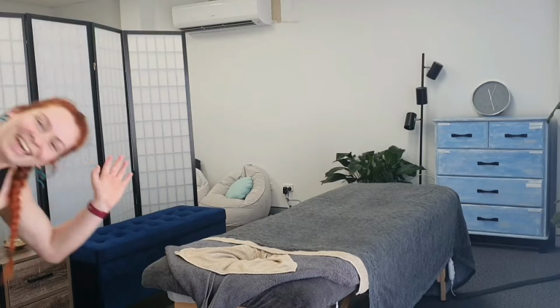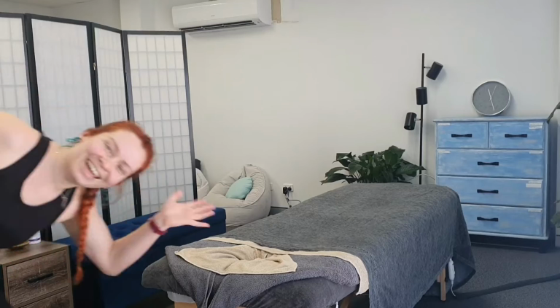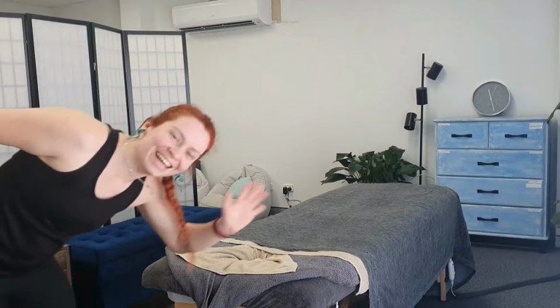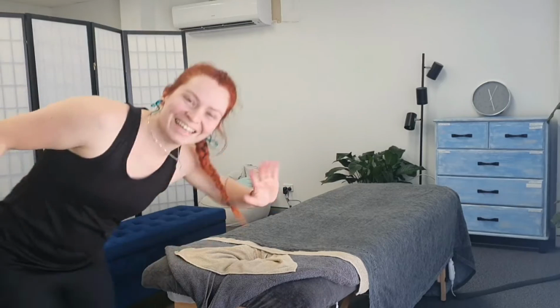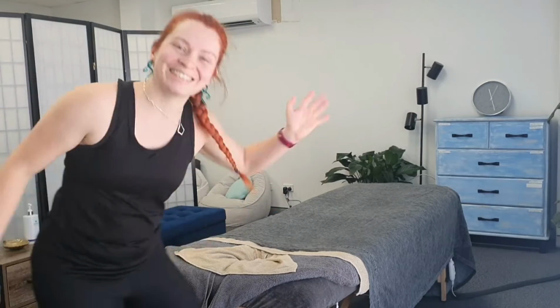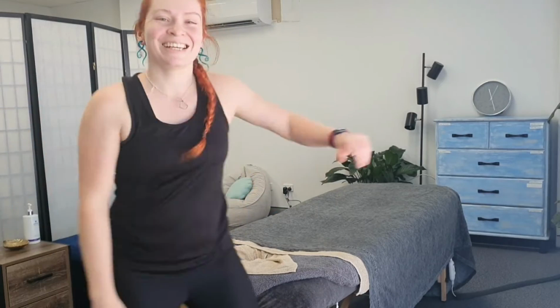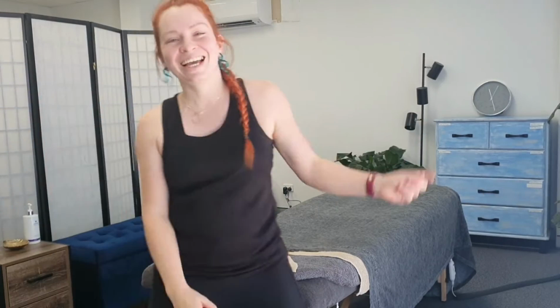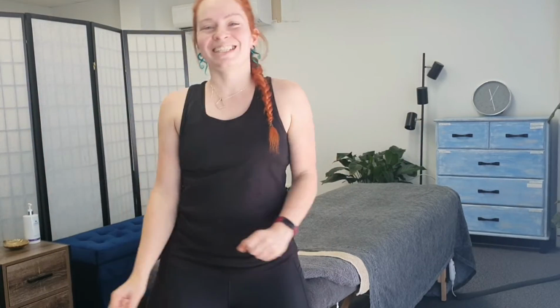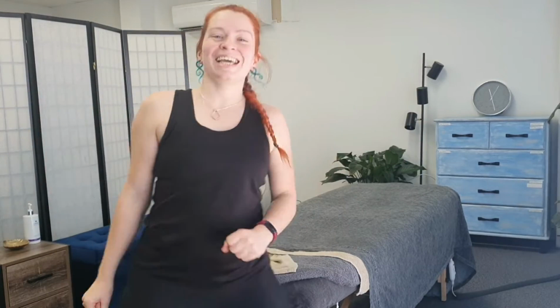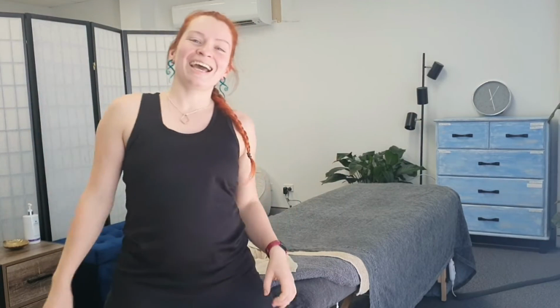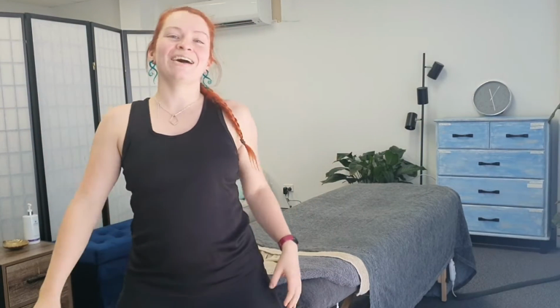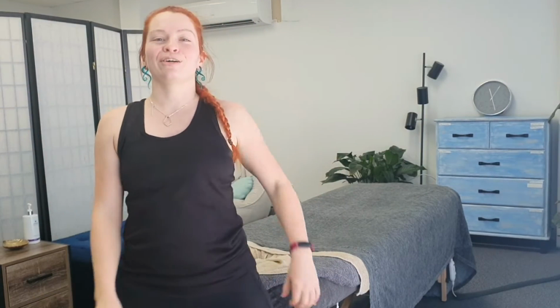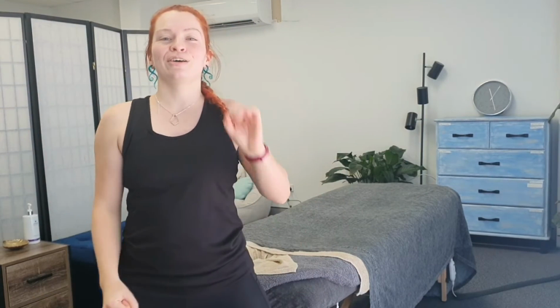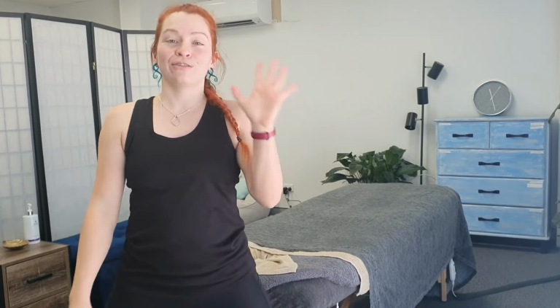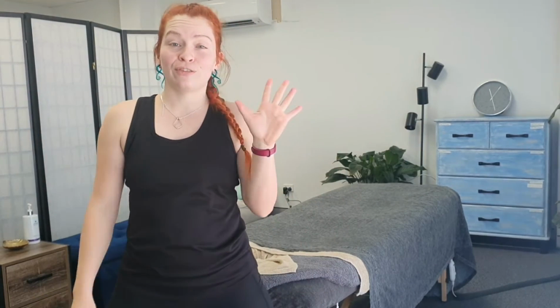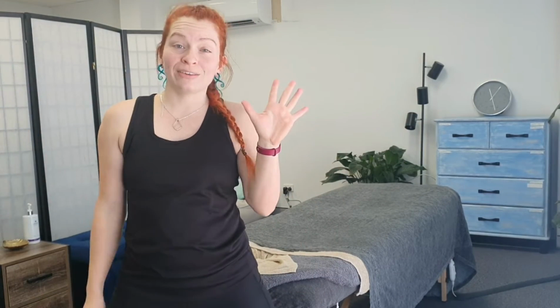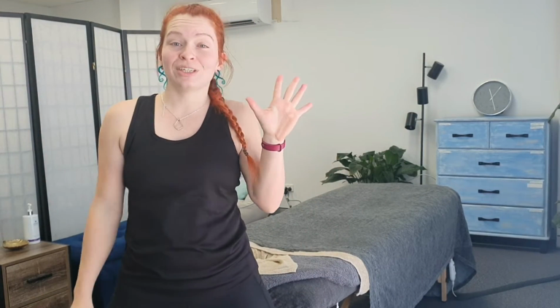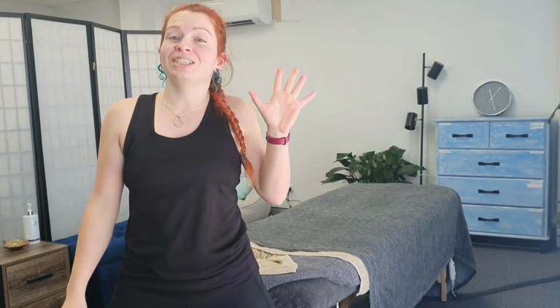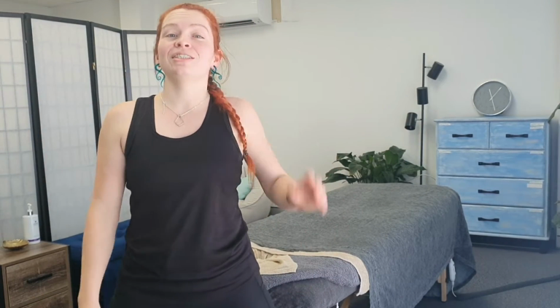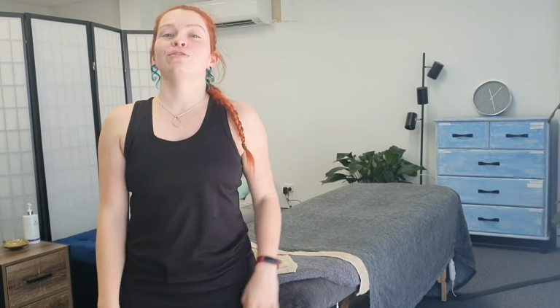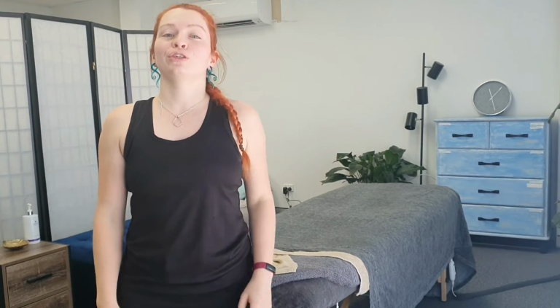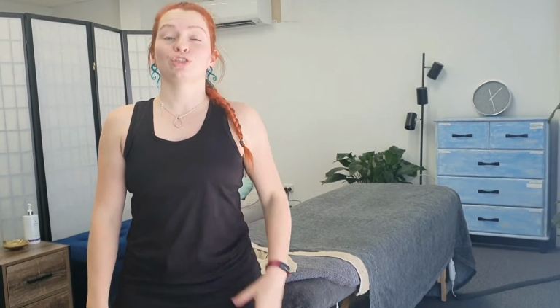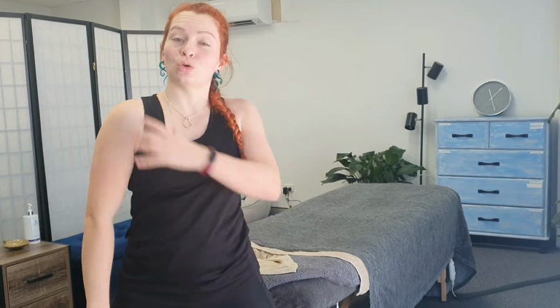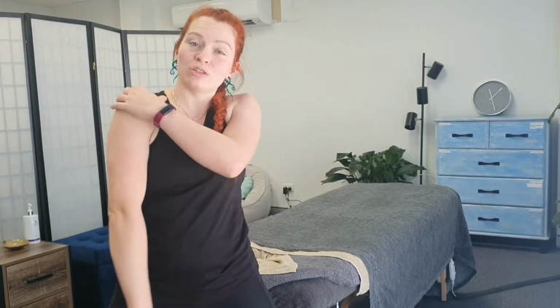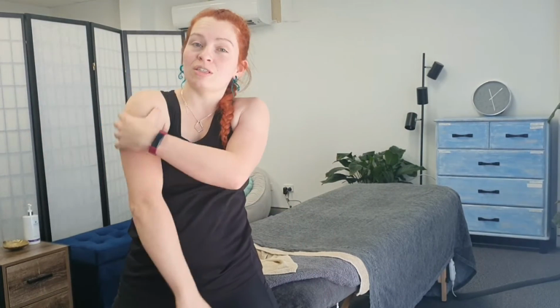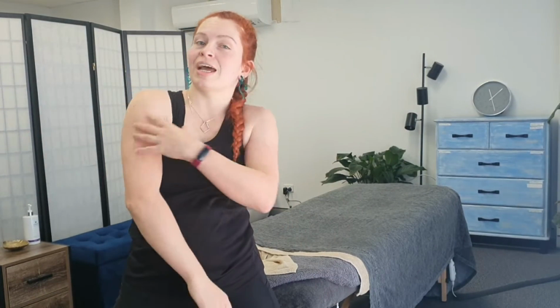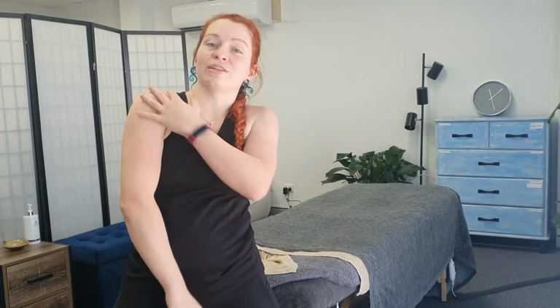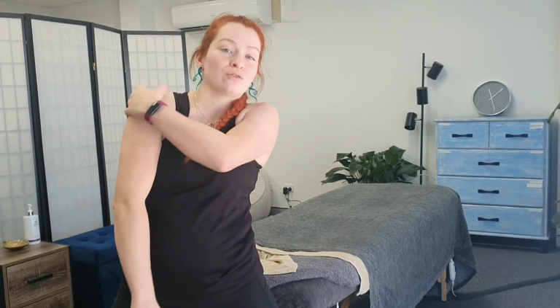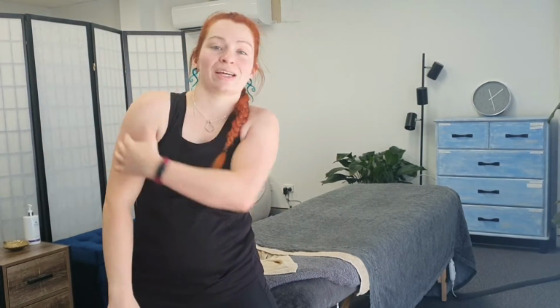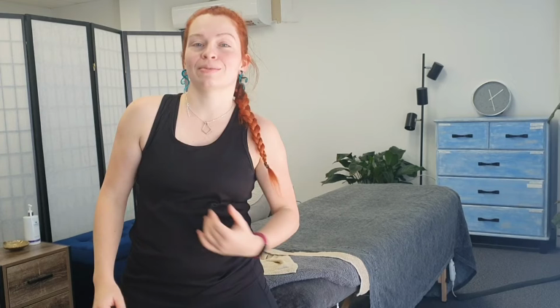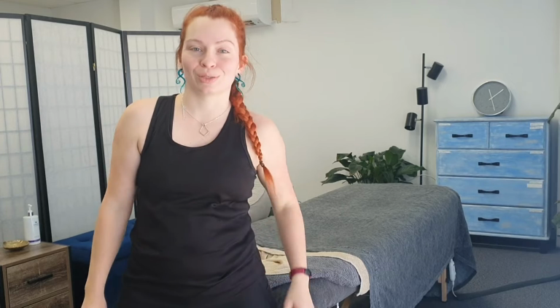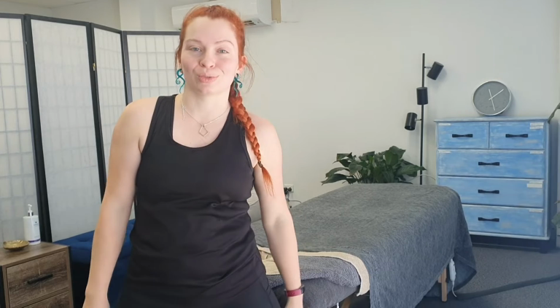Hey guys! Today I've got five stretches for your shoulders and surrounding muscles.